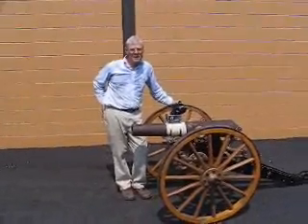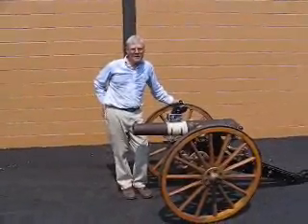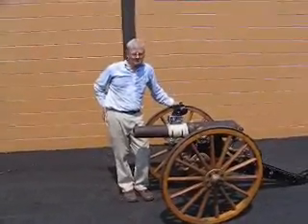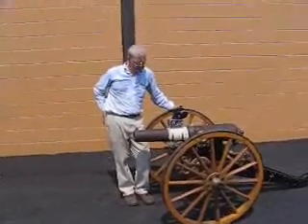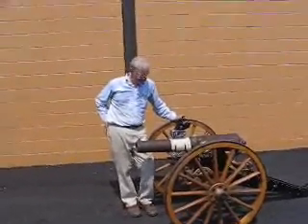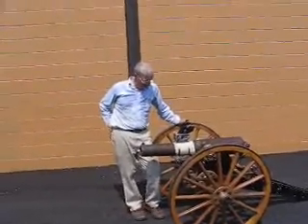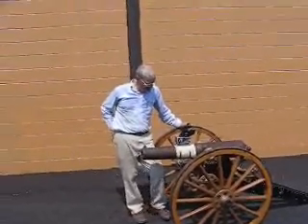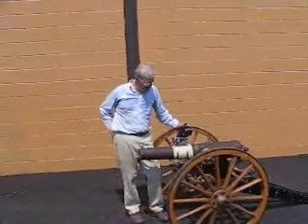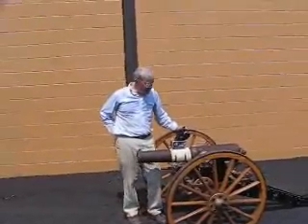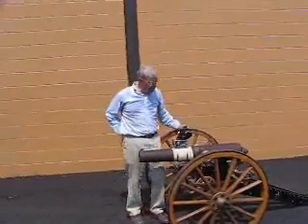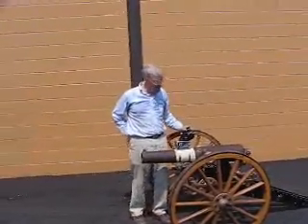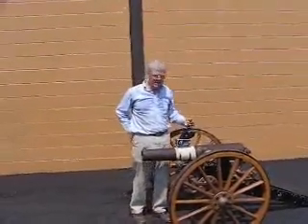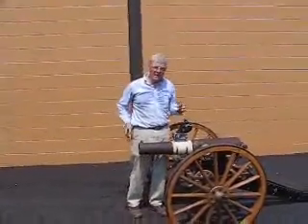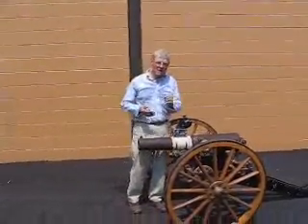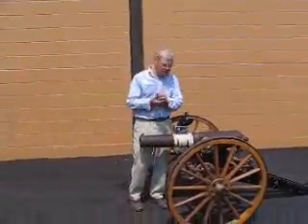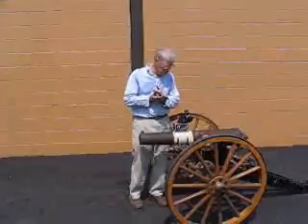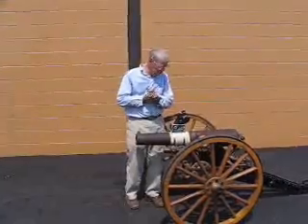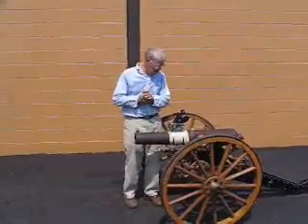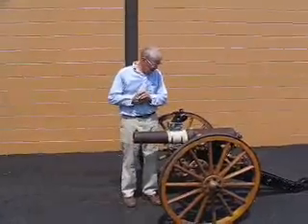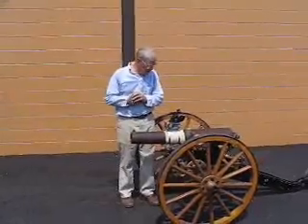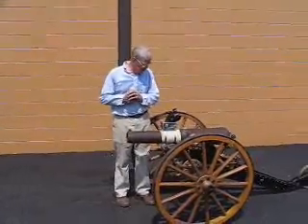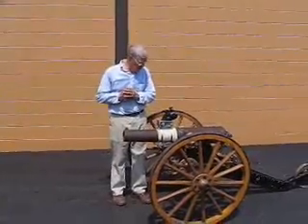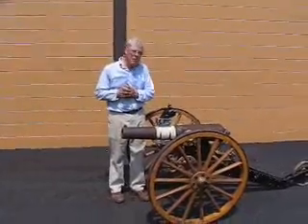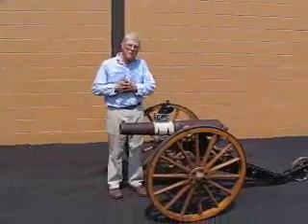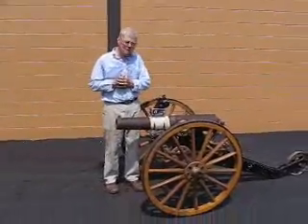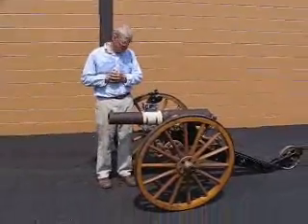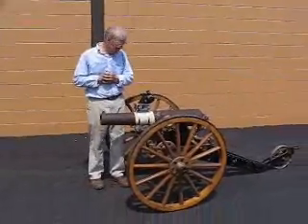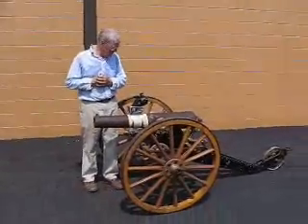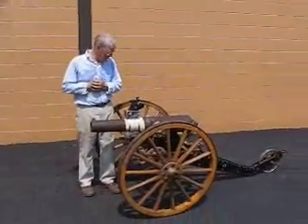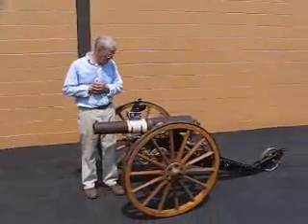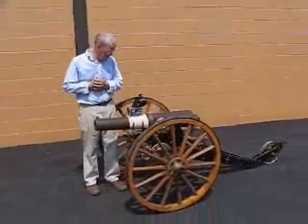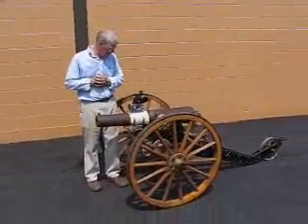Okay, ladies and gentlemen, it's a warm, sunny day here in Virginia, and we want to tell you what we've been up to — some of our favorite things.